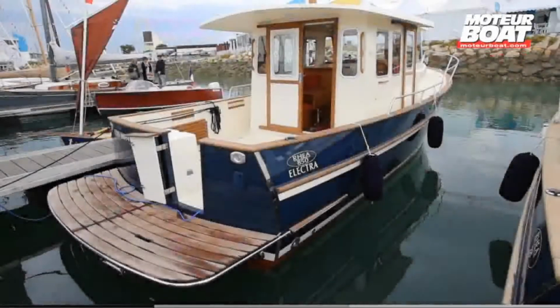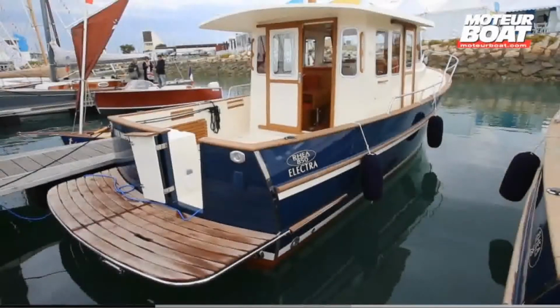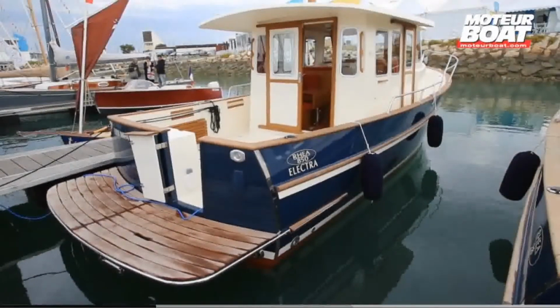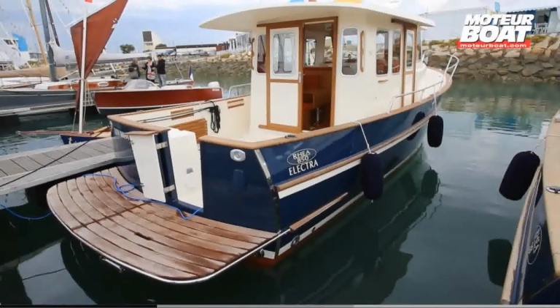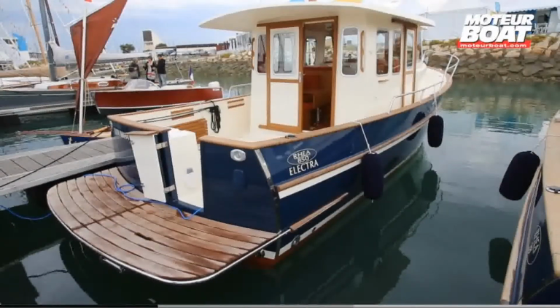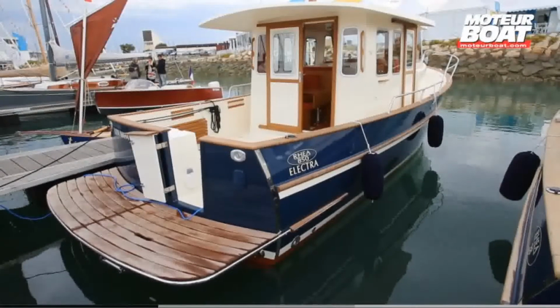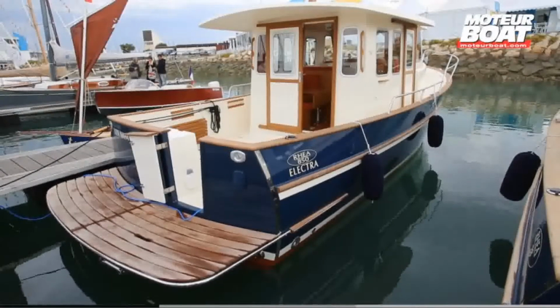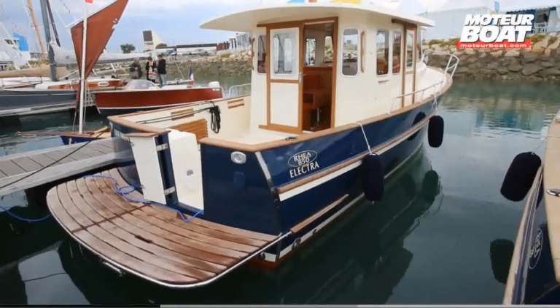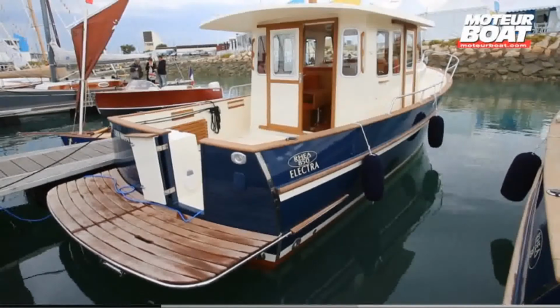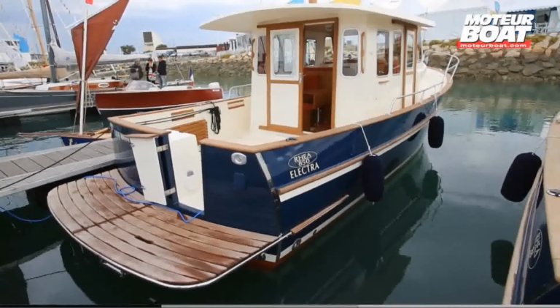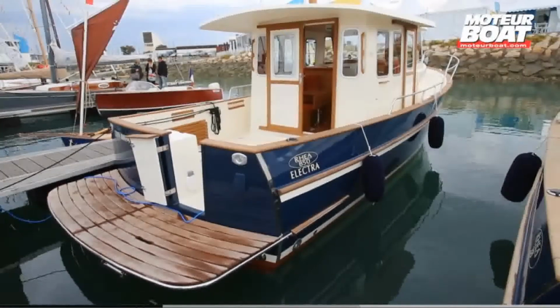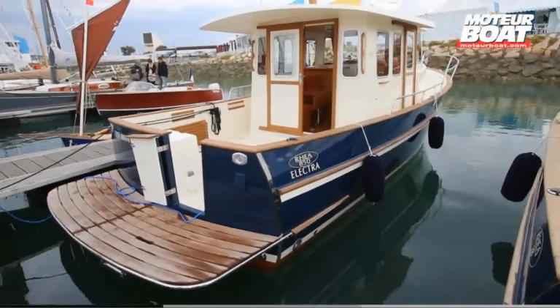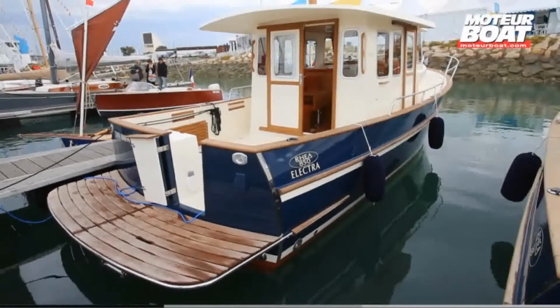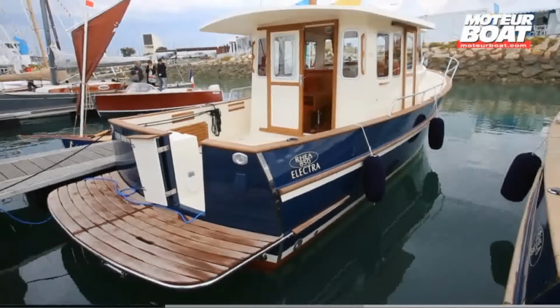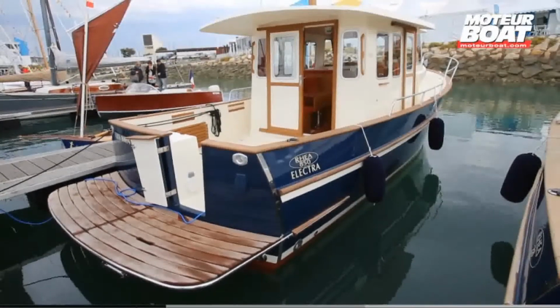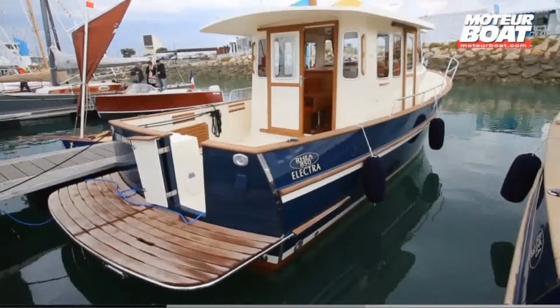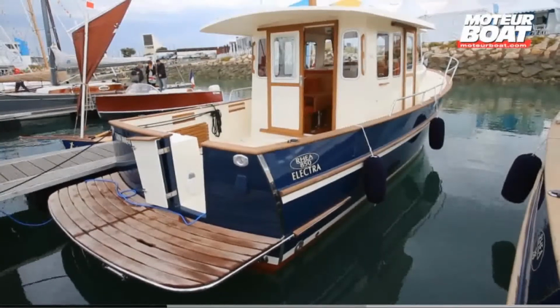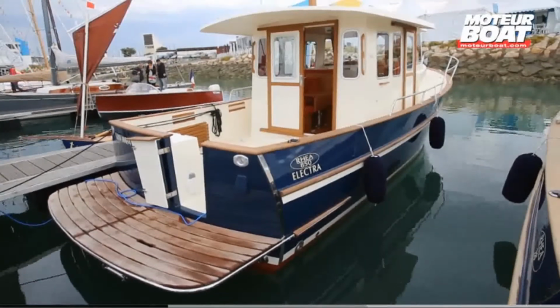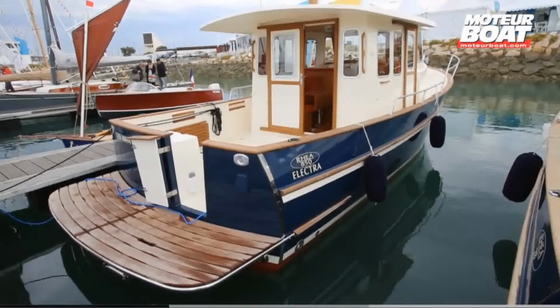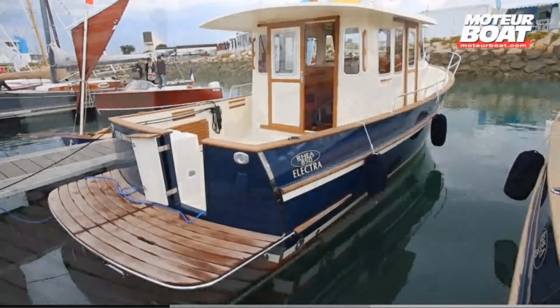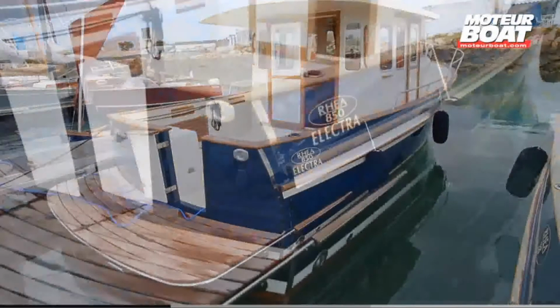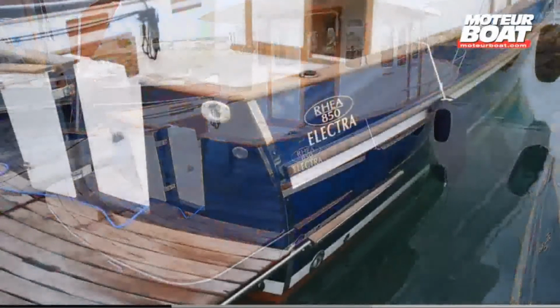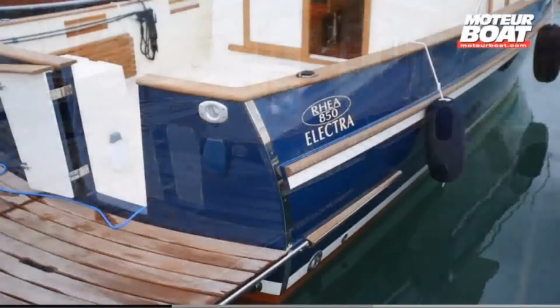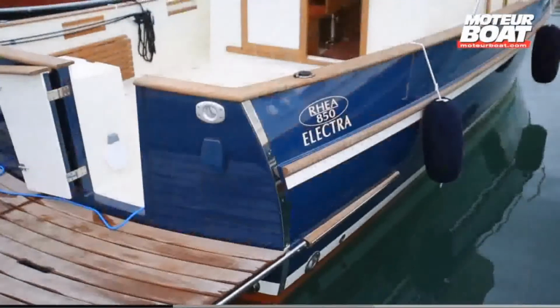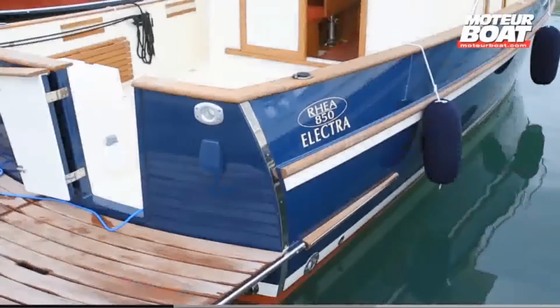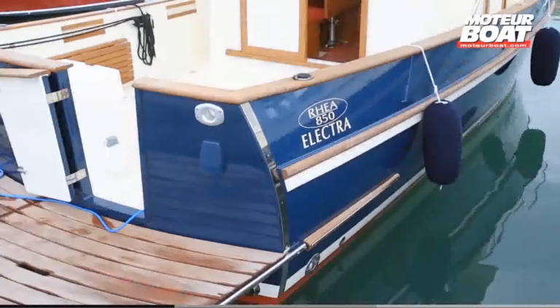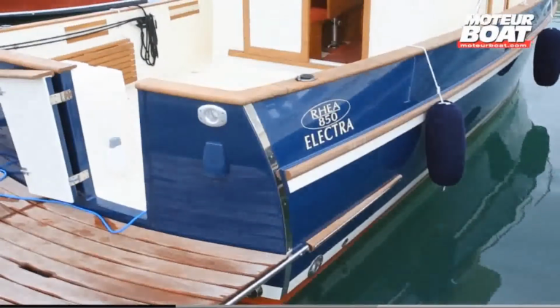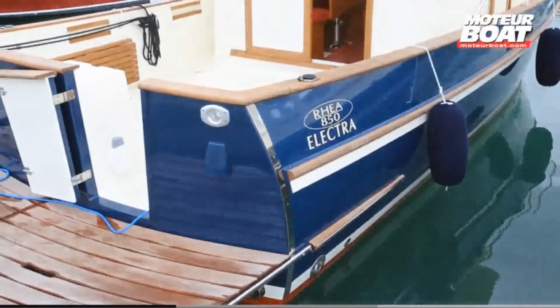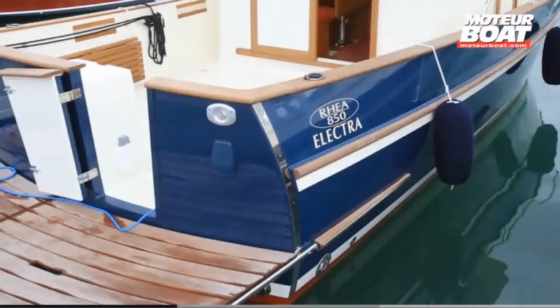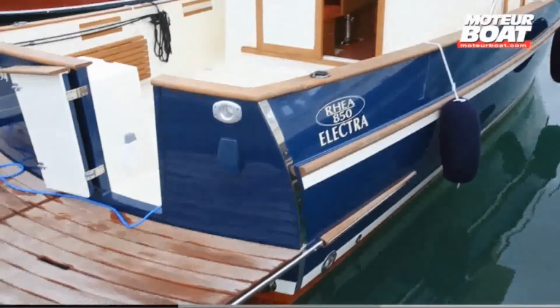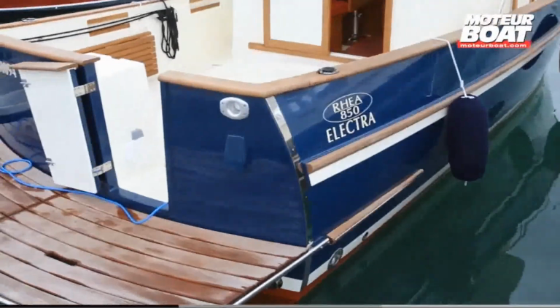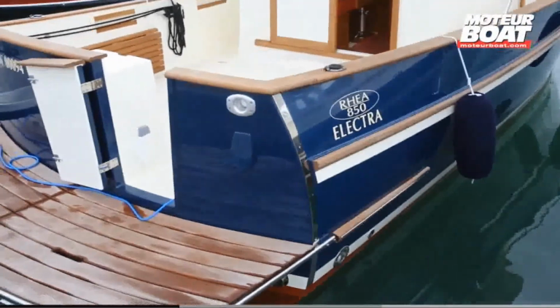Bertrand Anglade, the CEO of Riai Marine, insists that the choice of hybrid propulsion is stirring growing interest all the time with boaters.